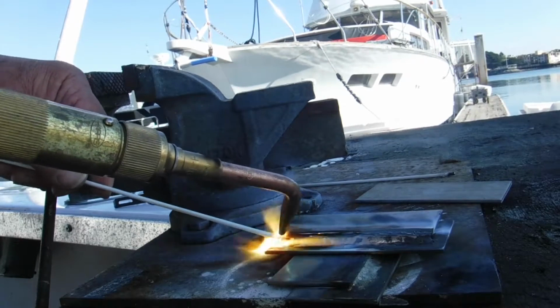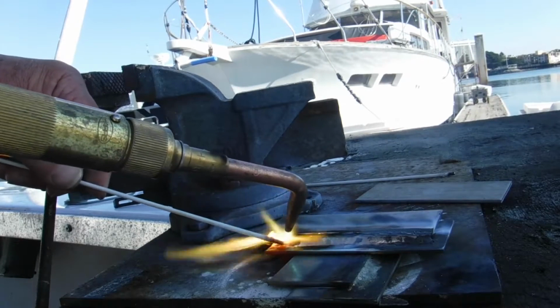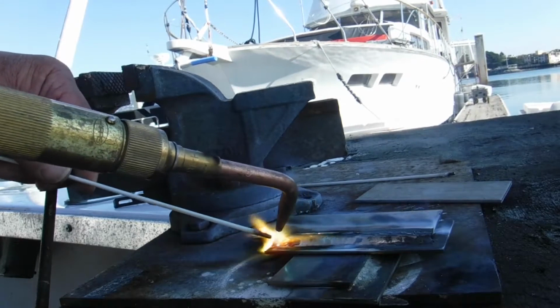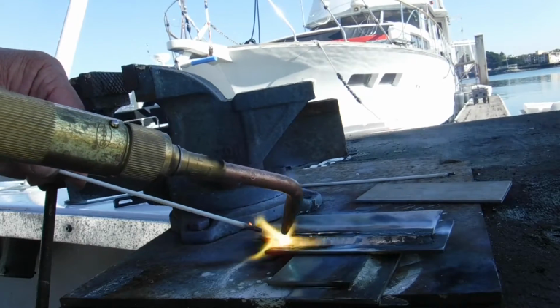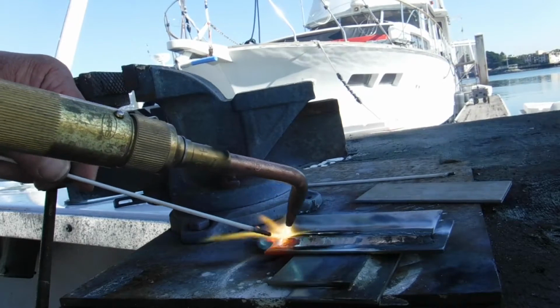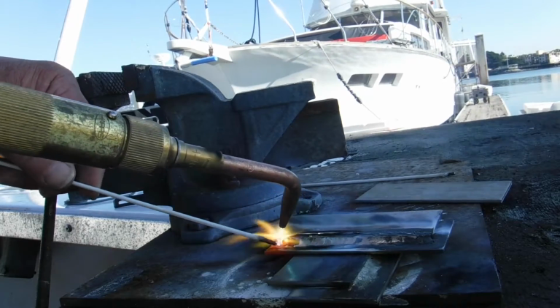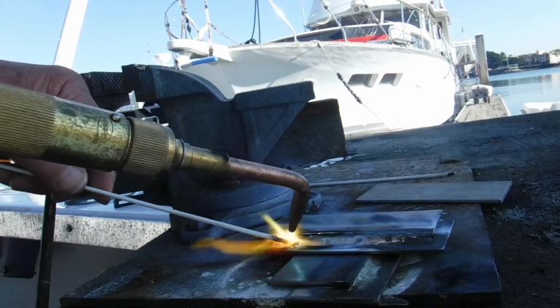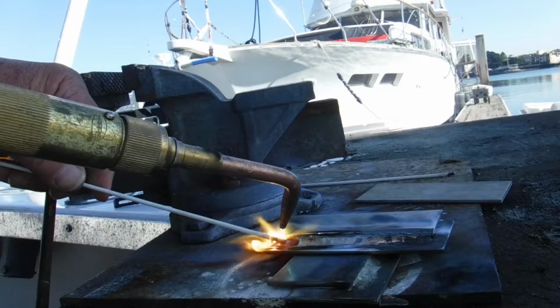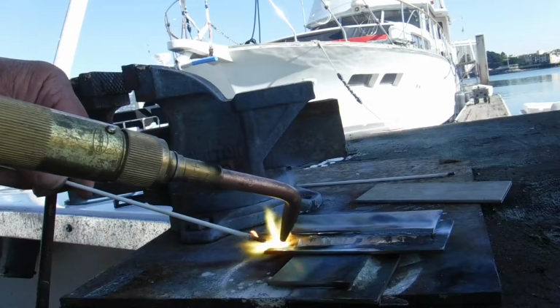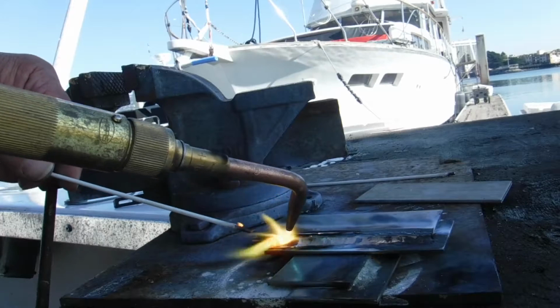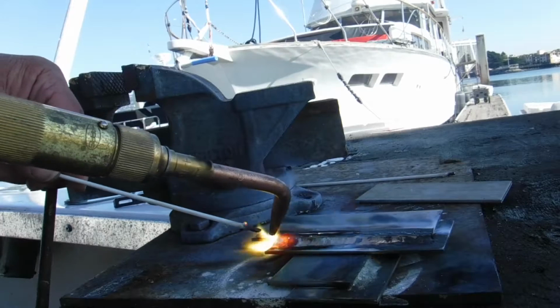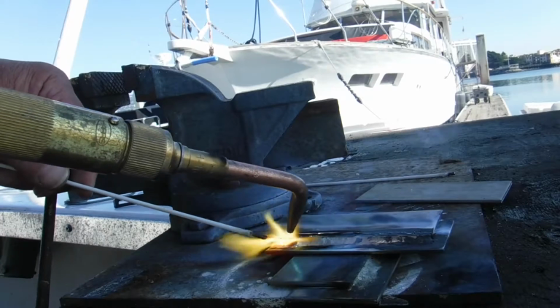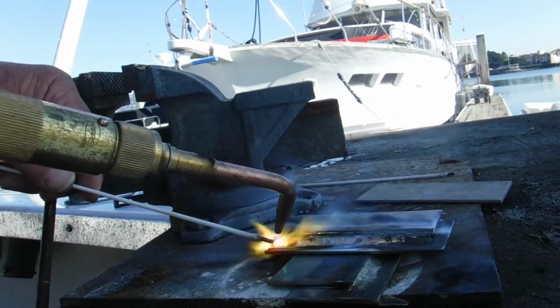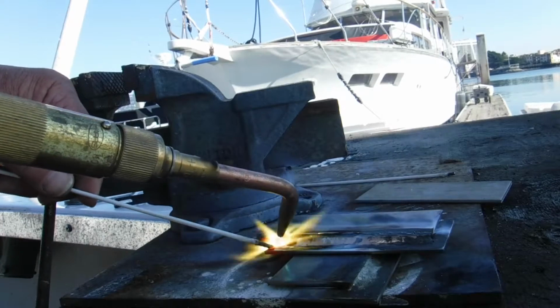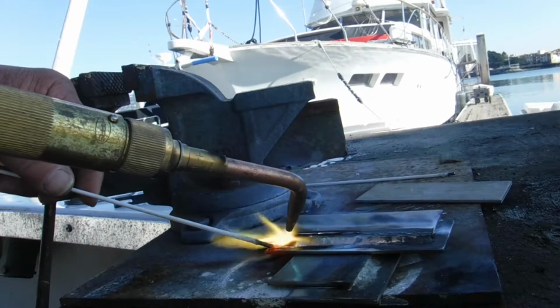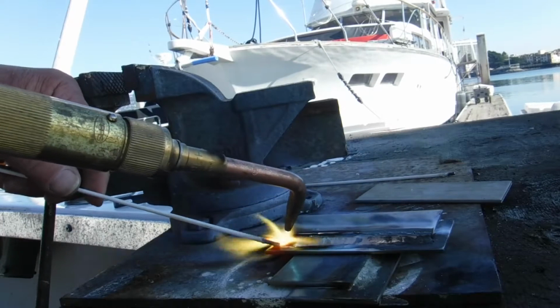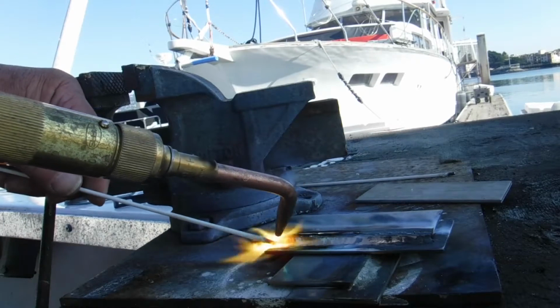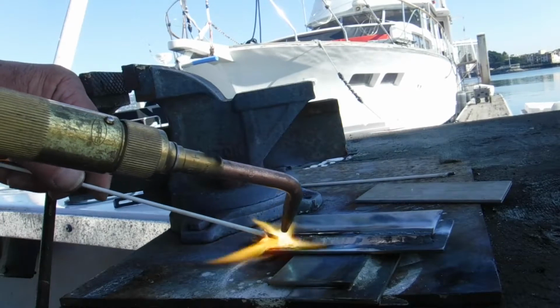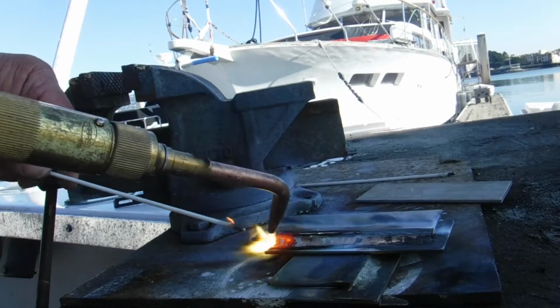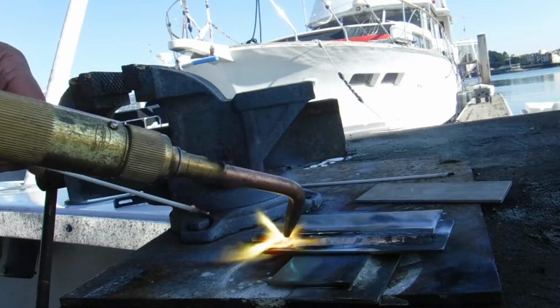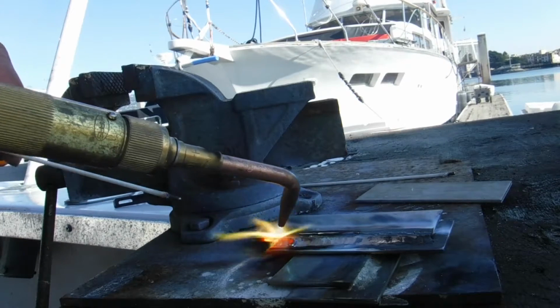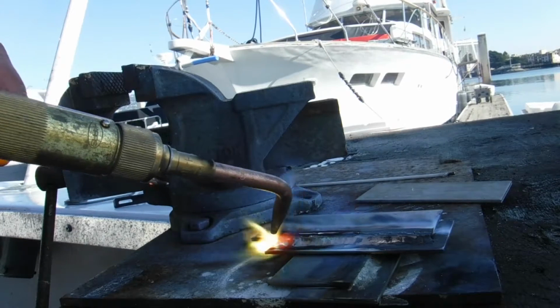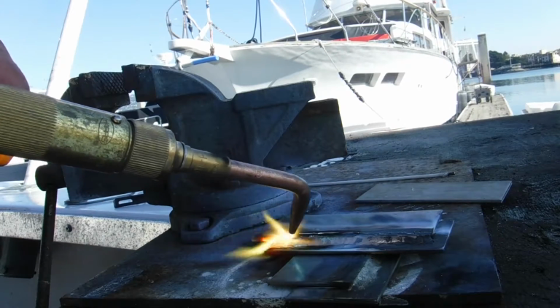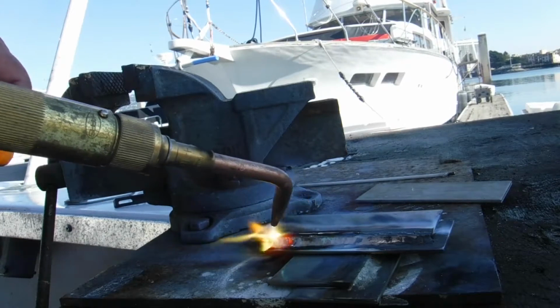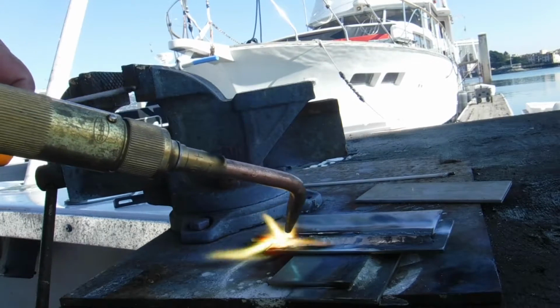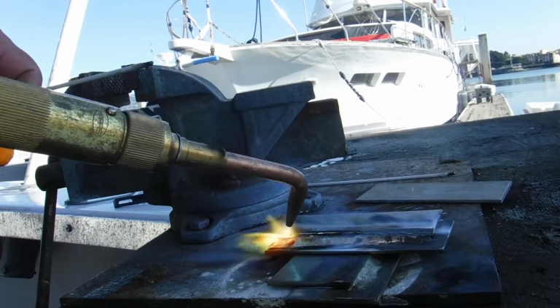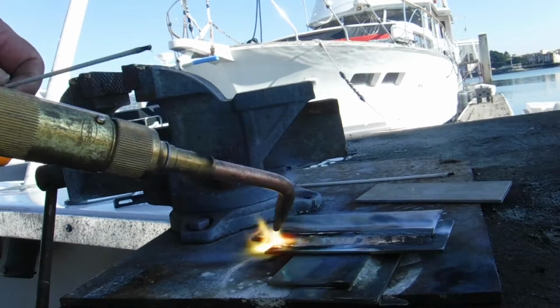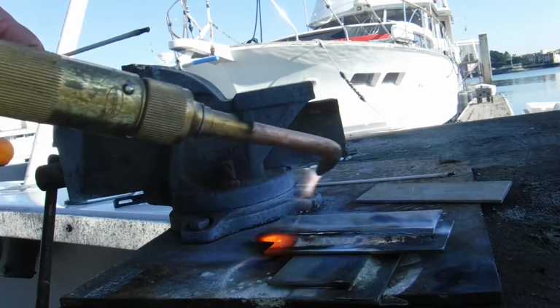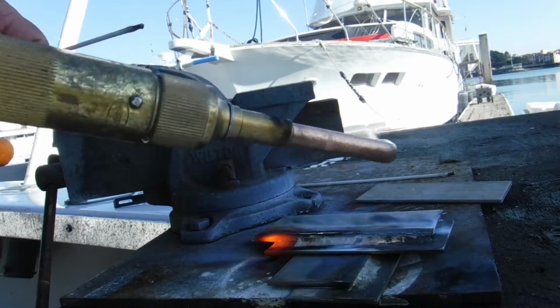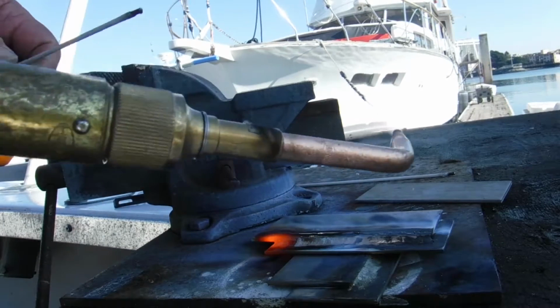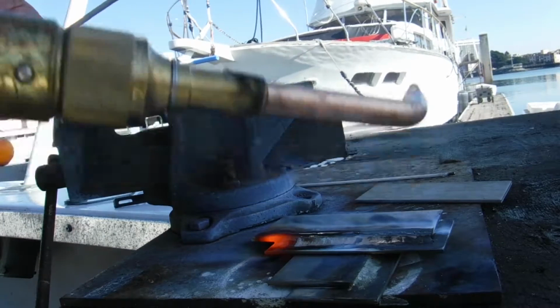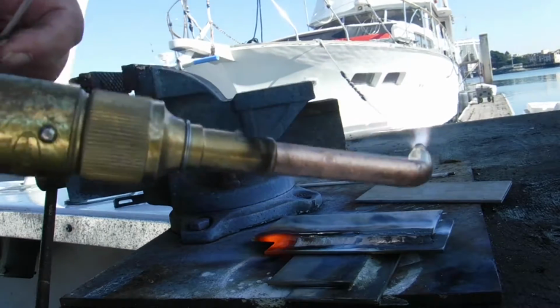That is what welding is — joining two pieces of metal together using fire.